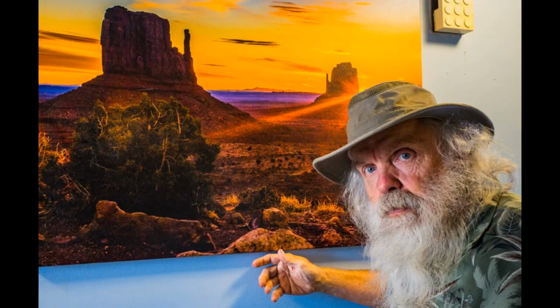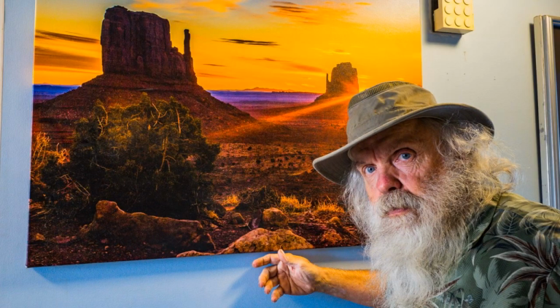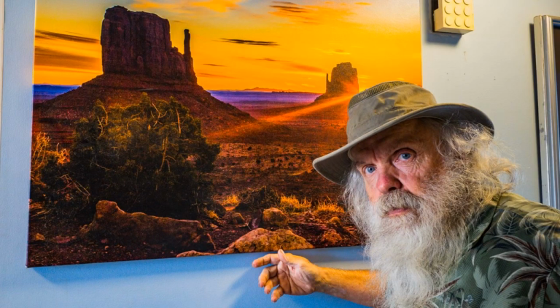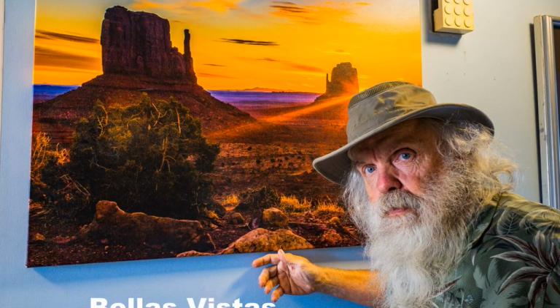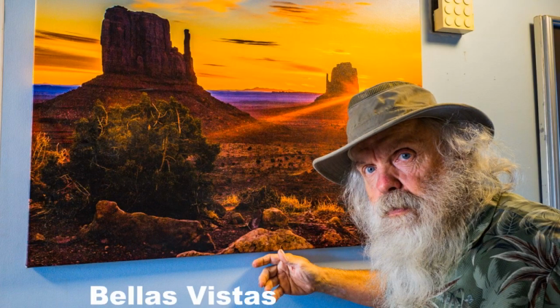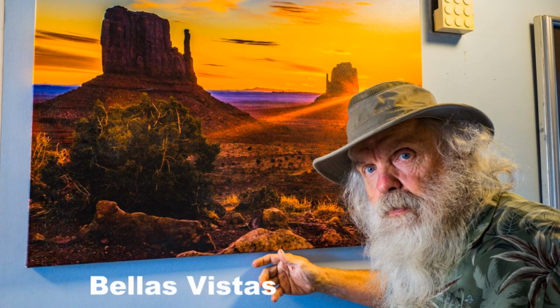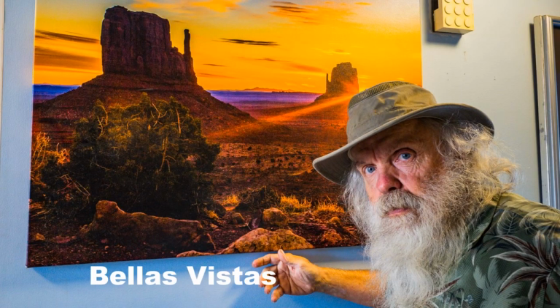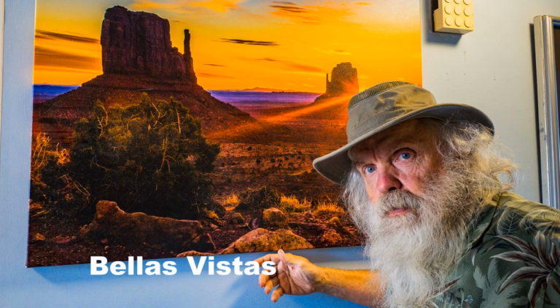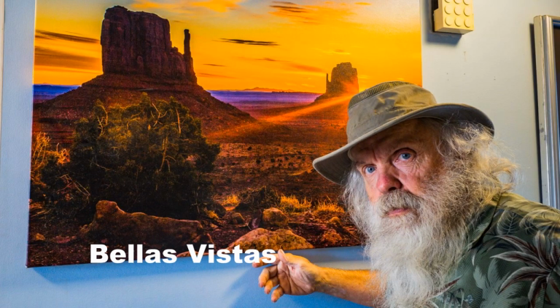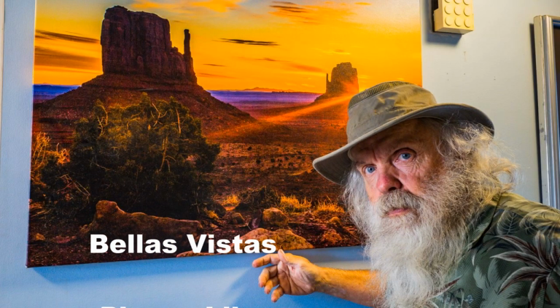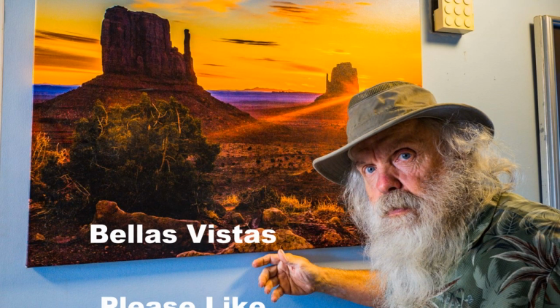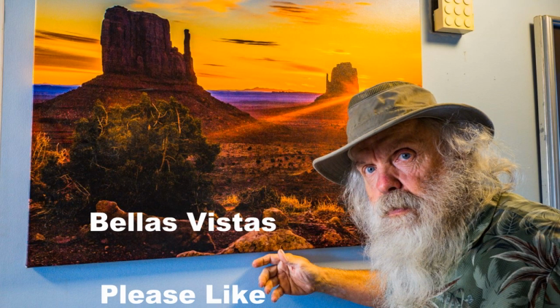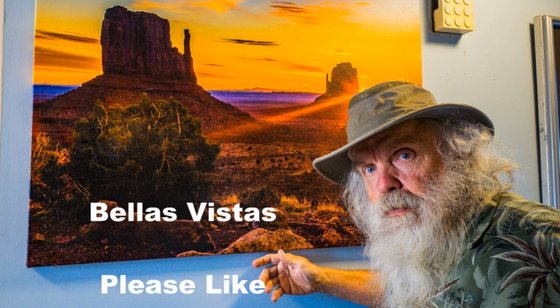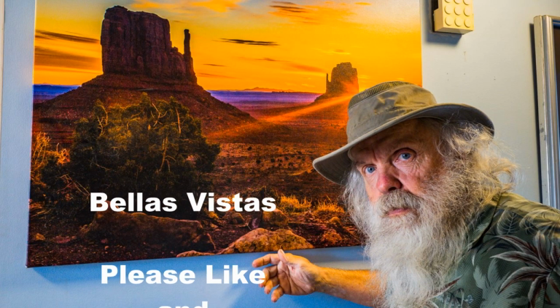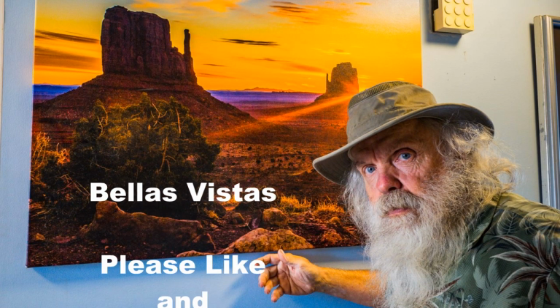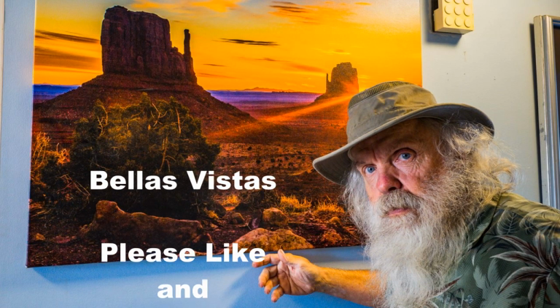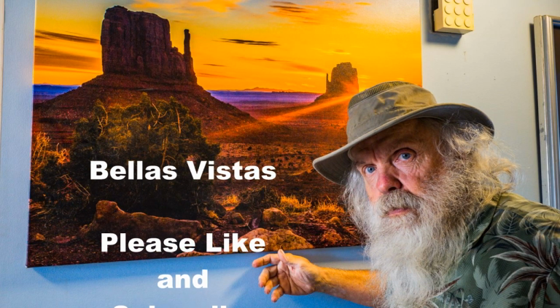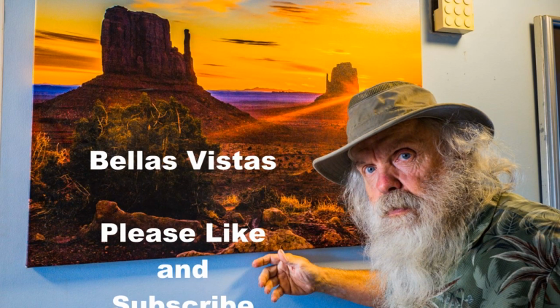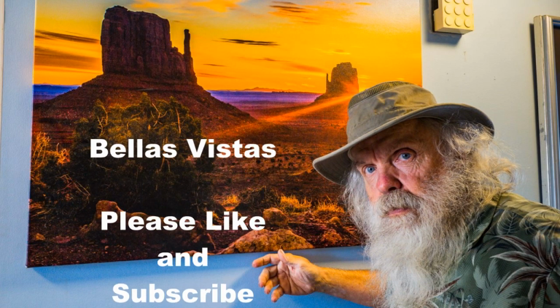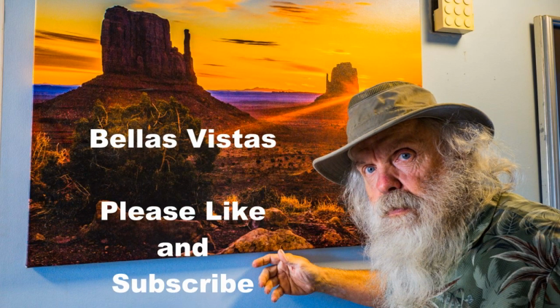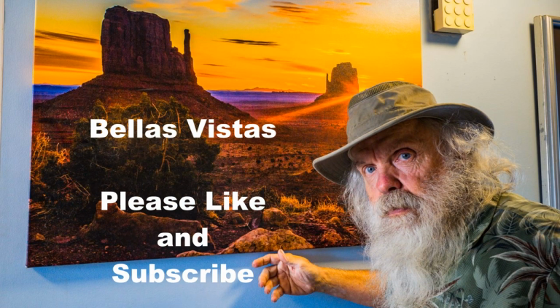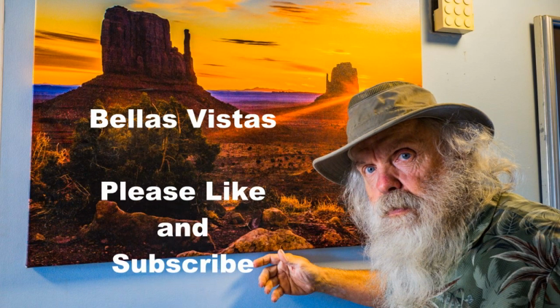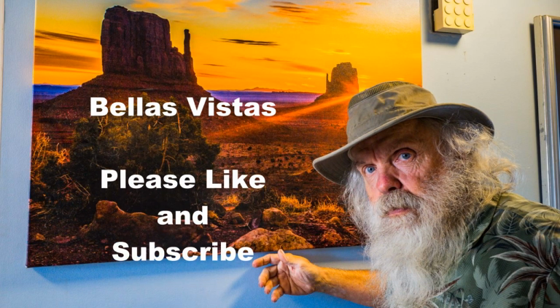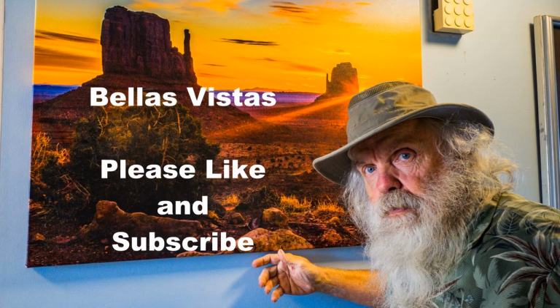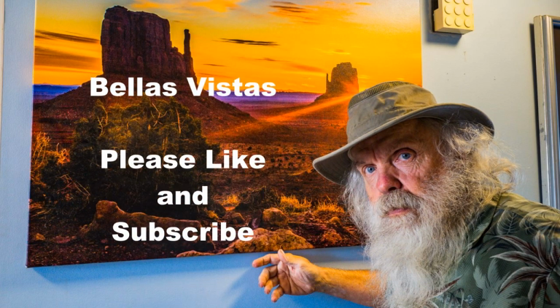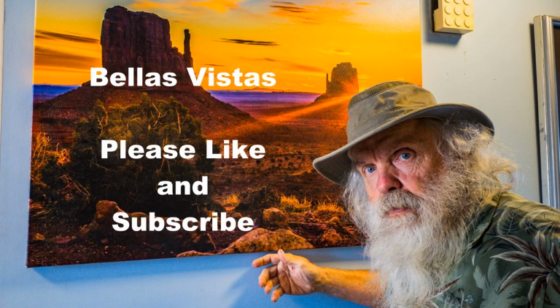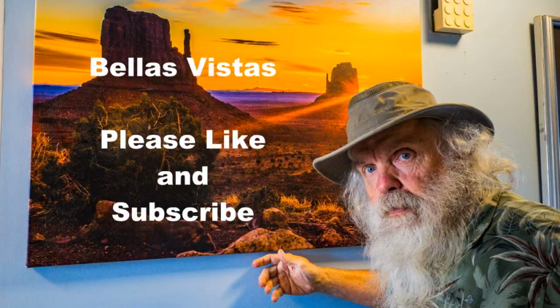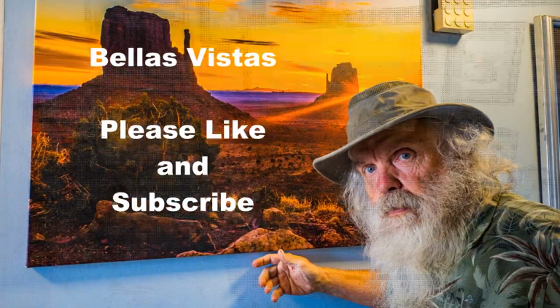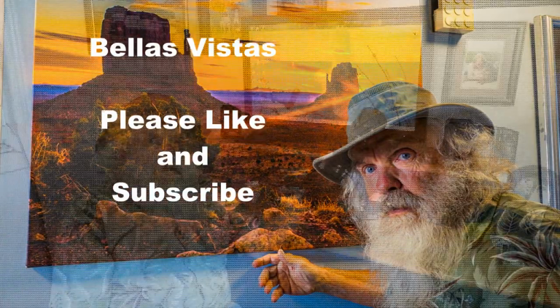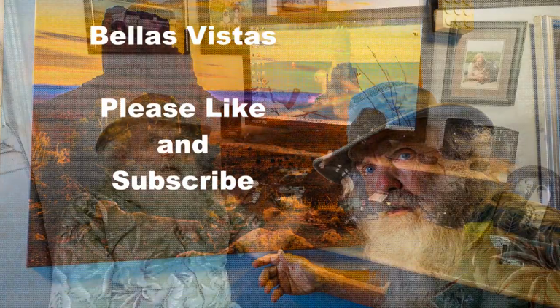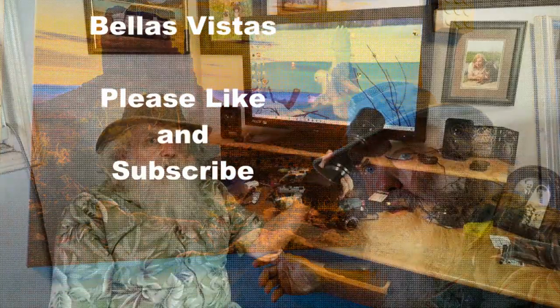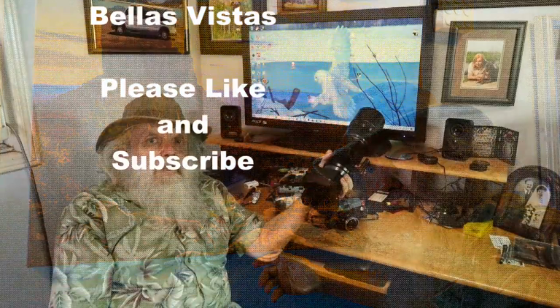Hi there, and welcome to Bella's Vistas. I hope you'll stick around to the end to see some of our great photographs.